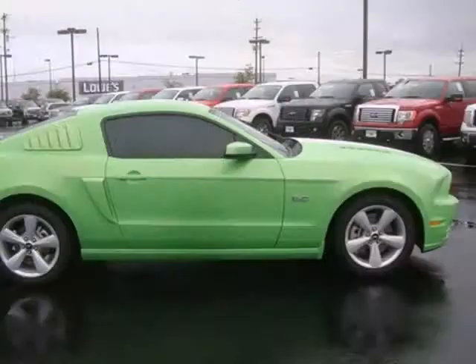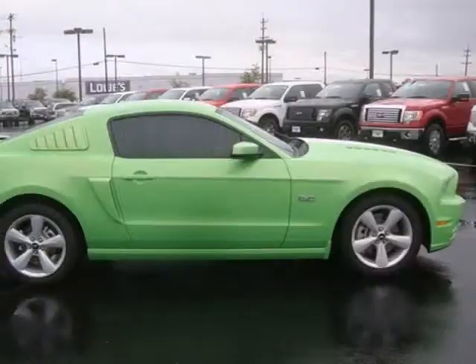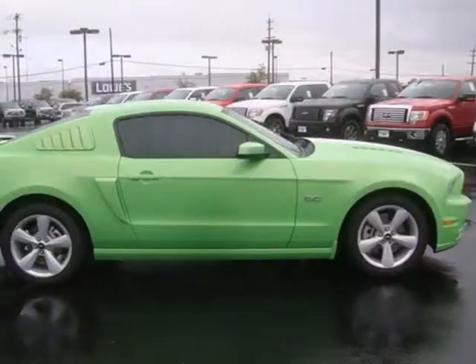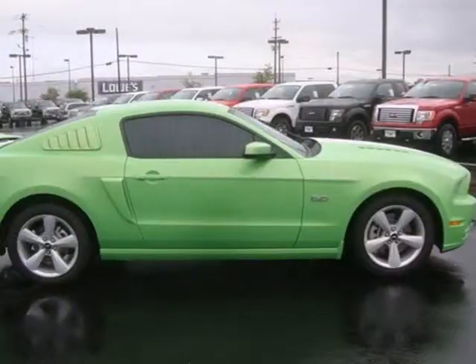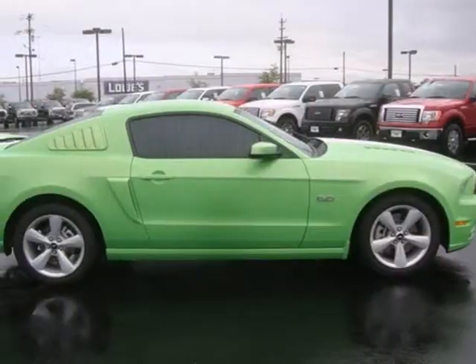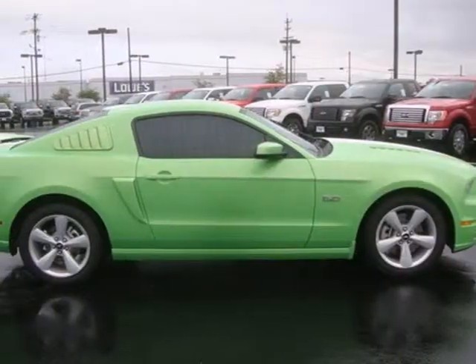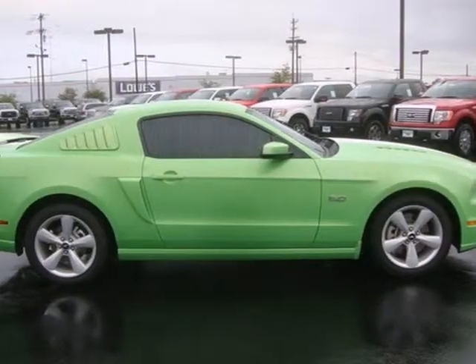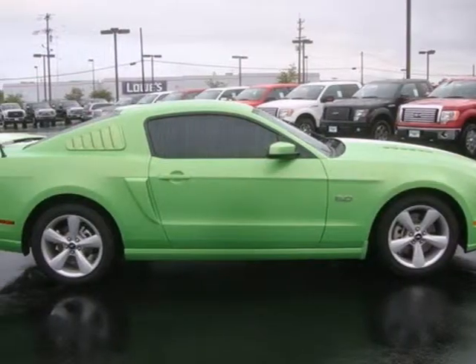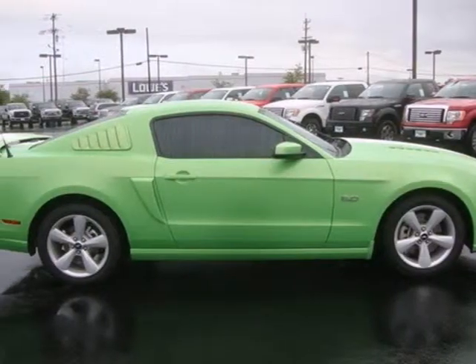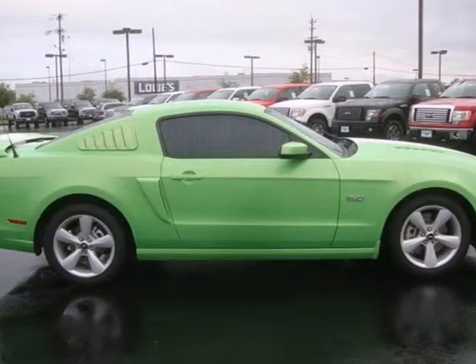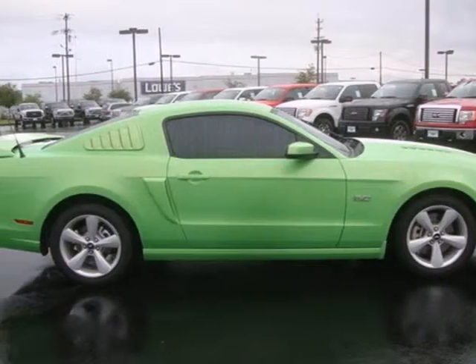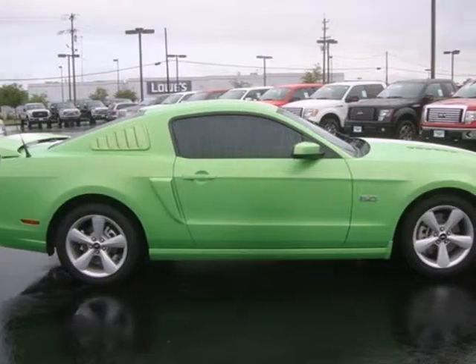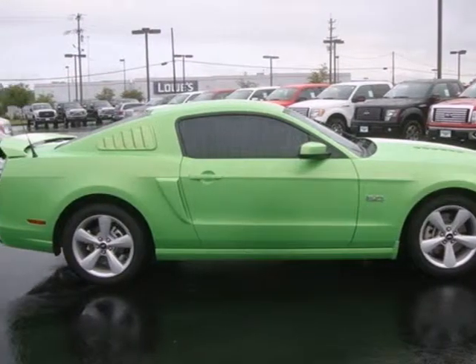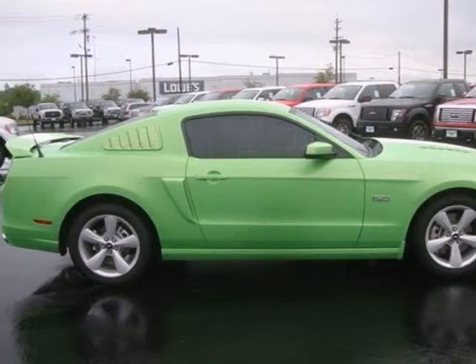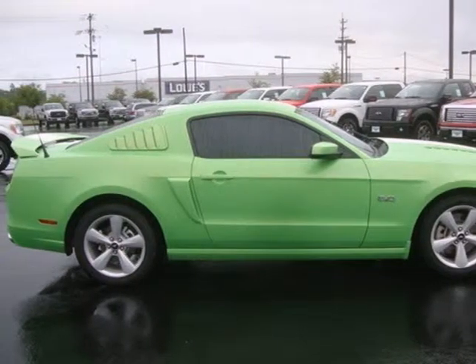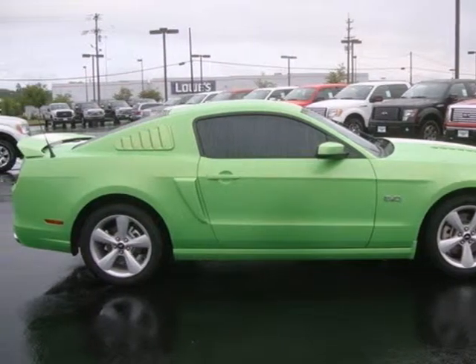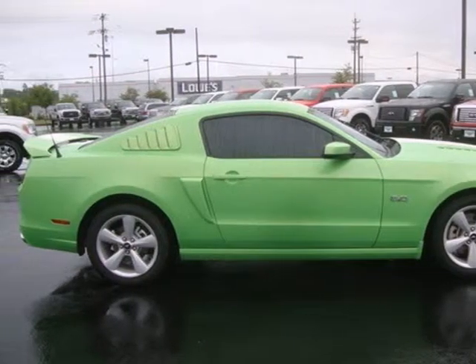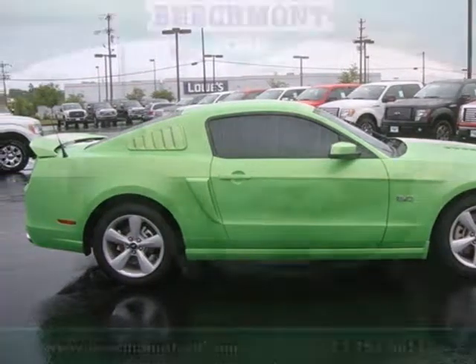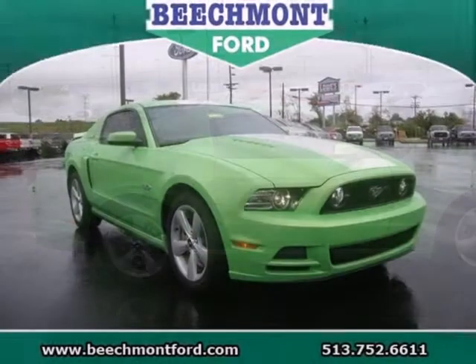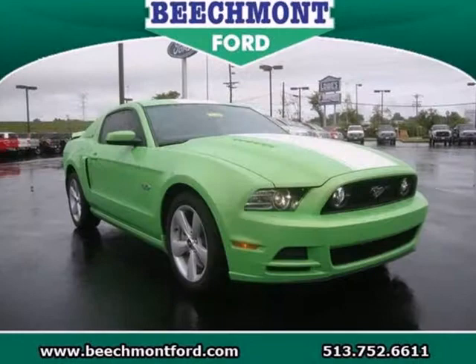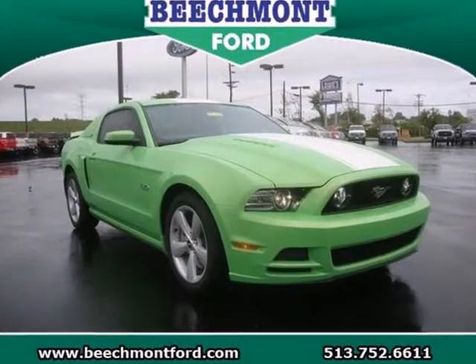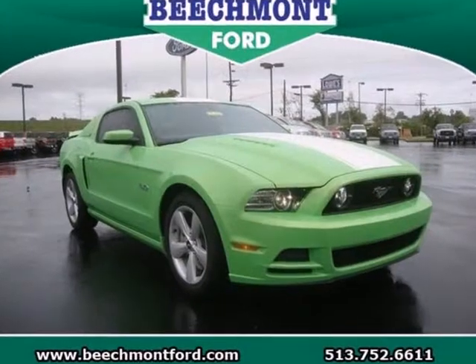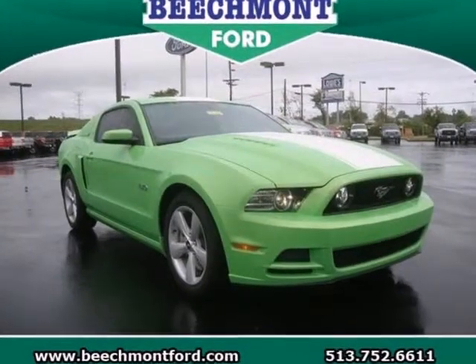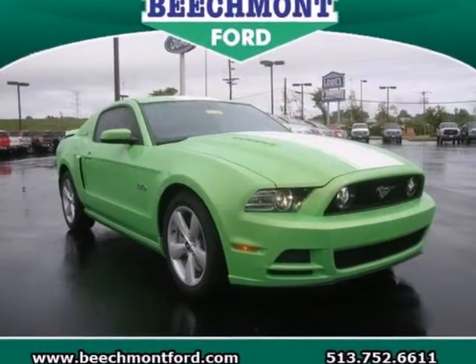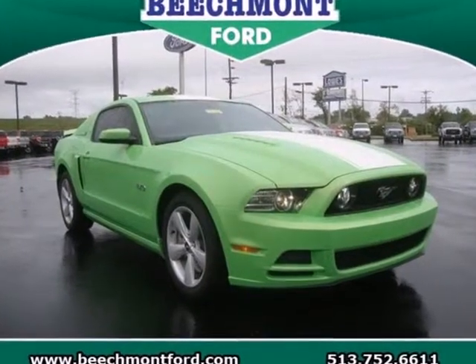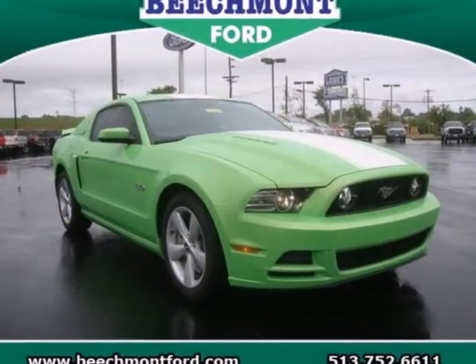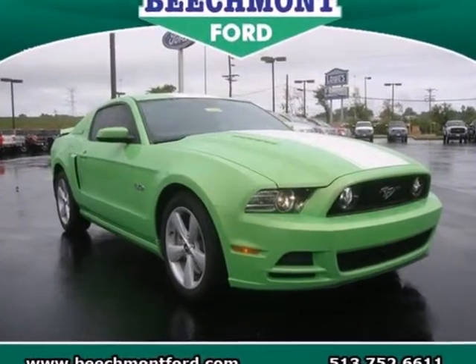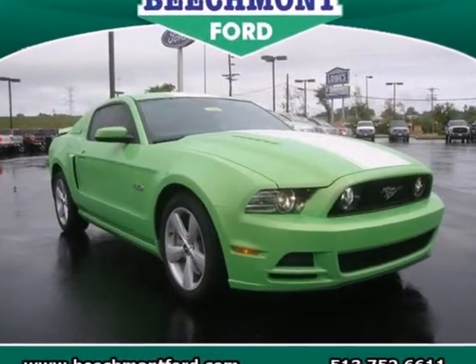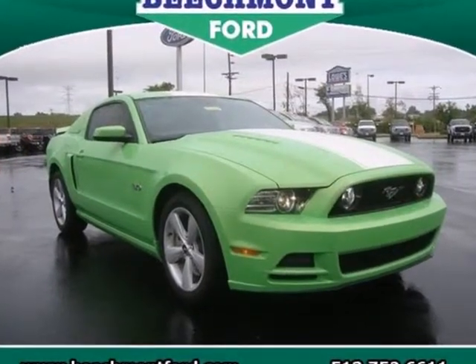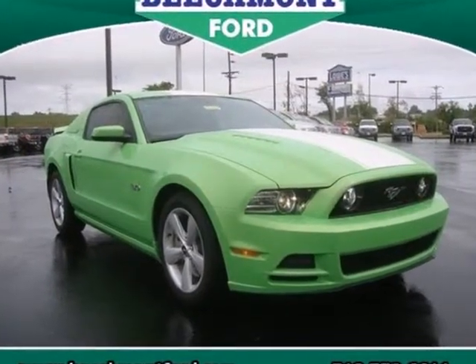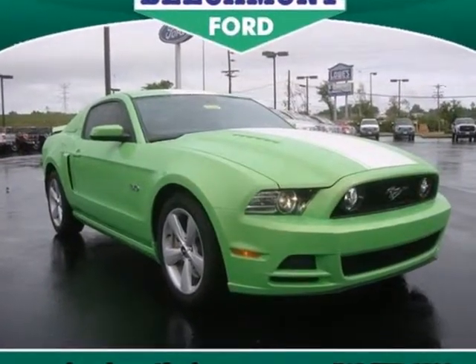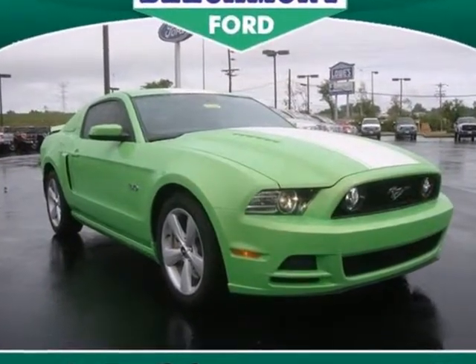Deep down, you know you want to experience a newly inspired classic when you come in for a test drive.